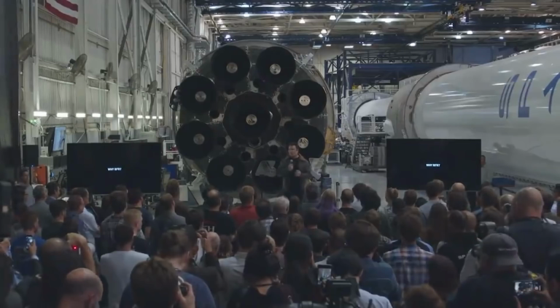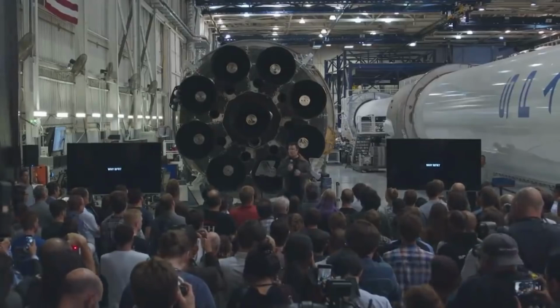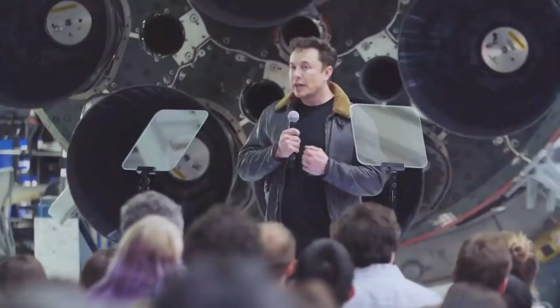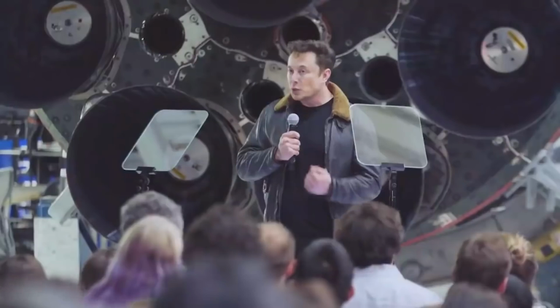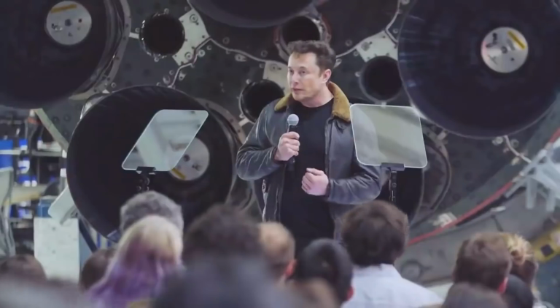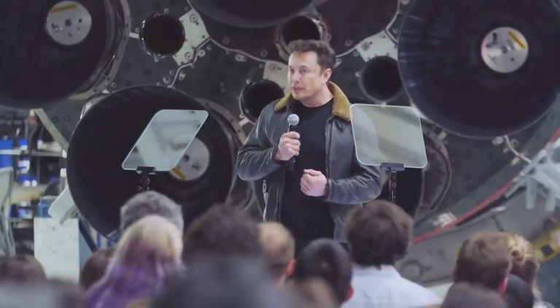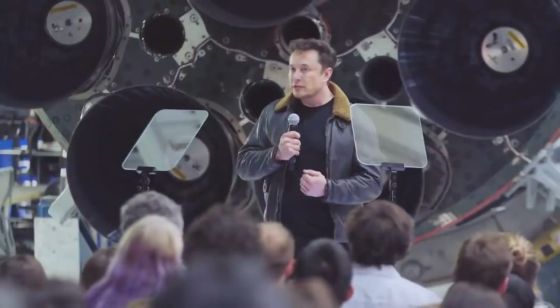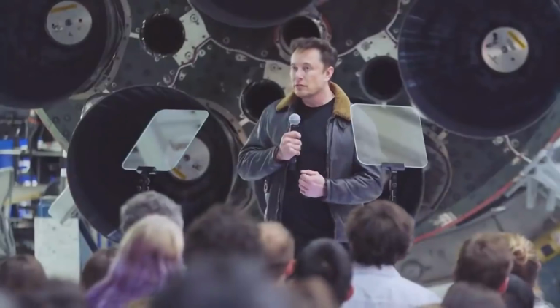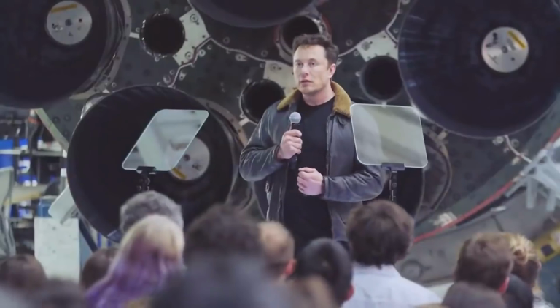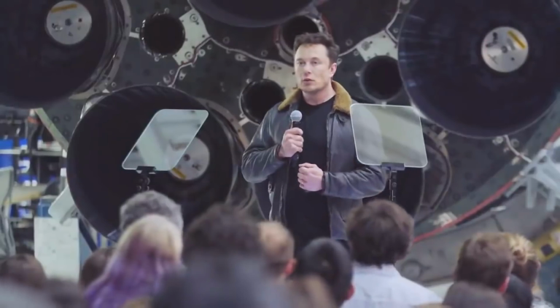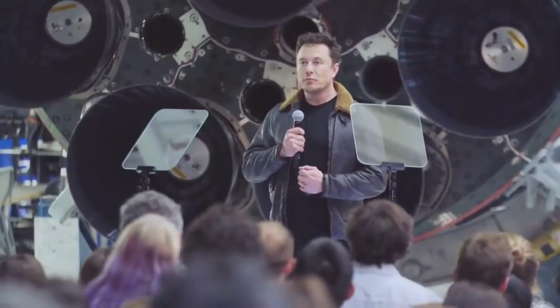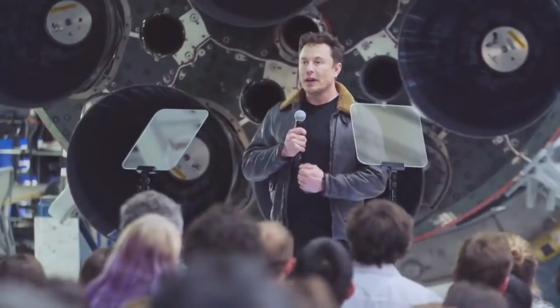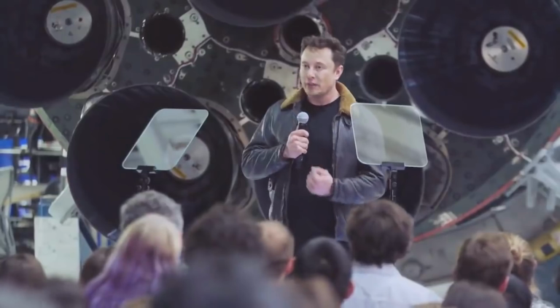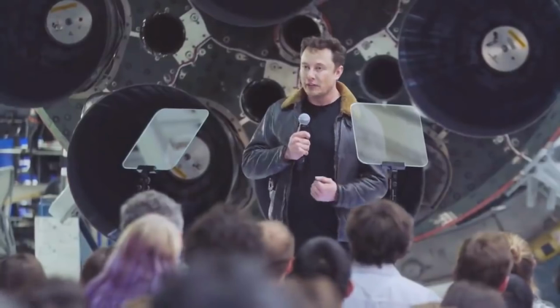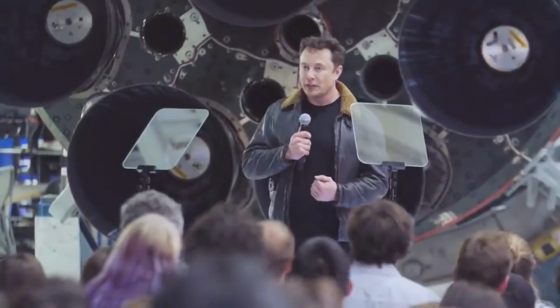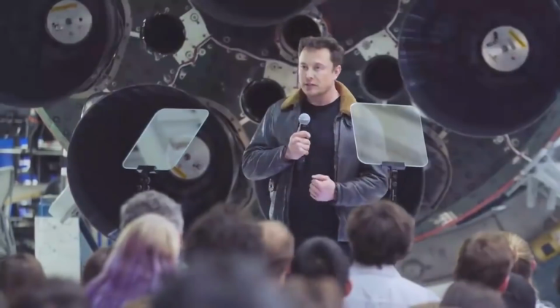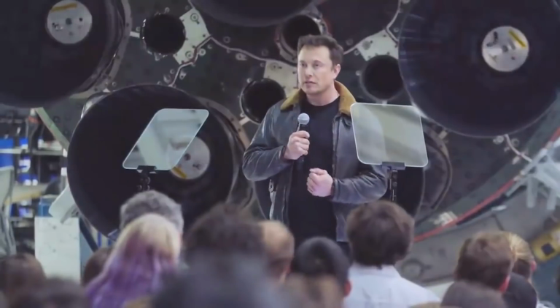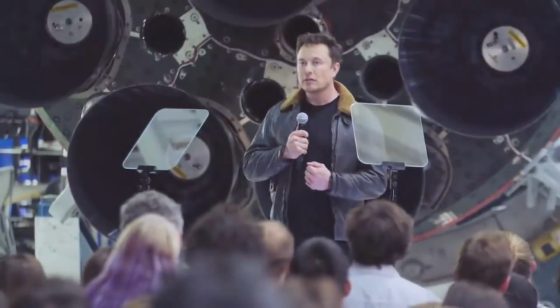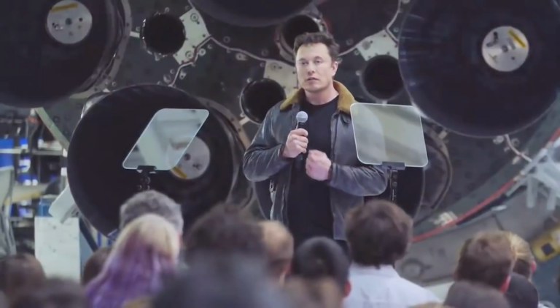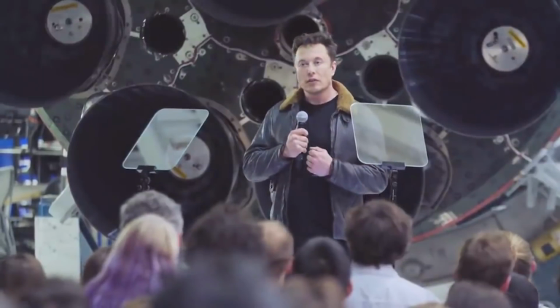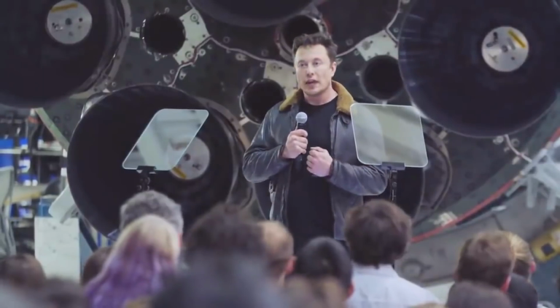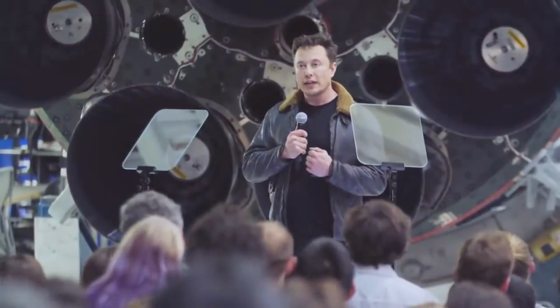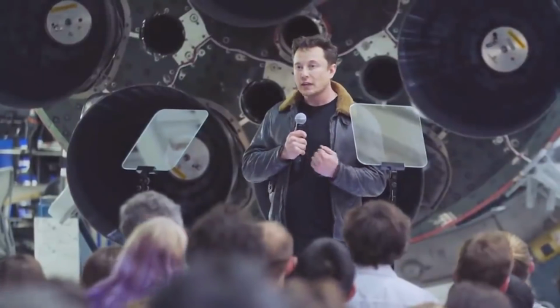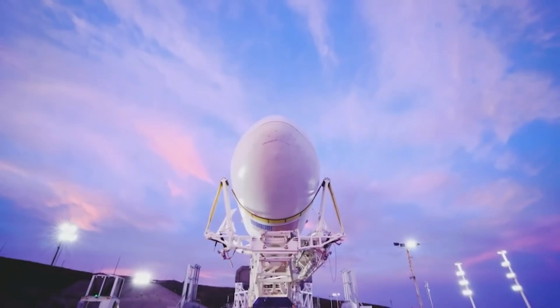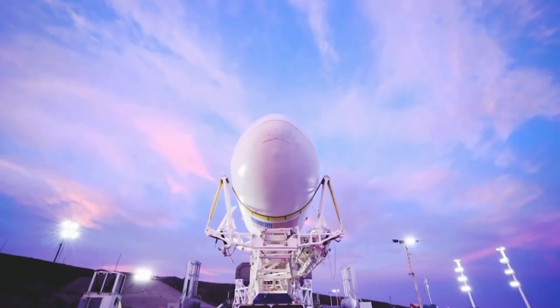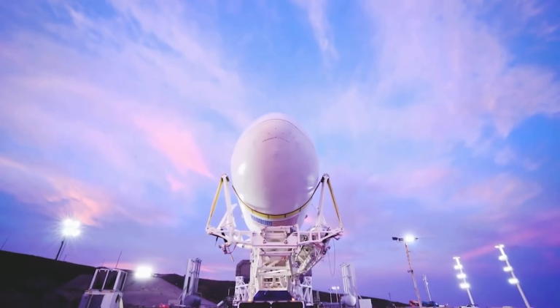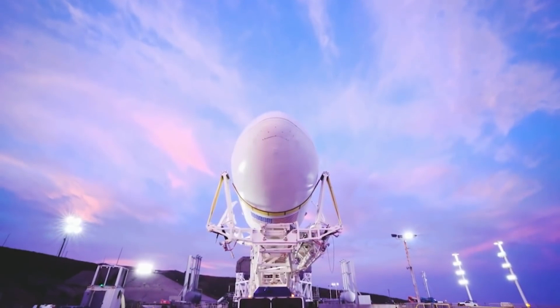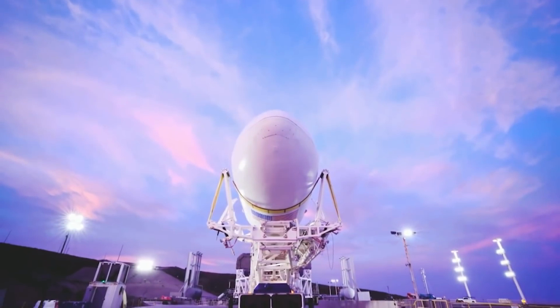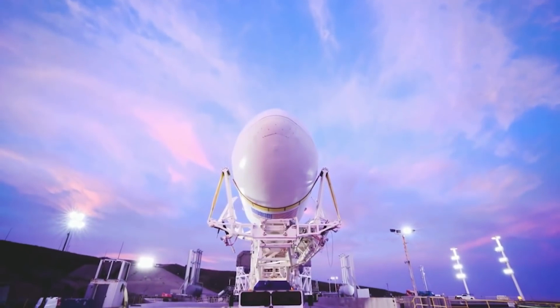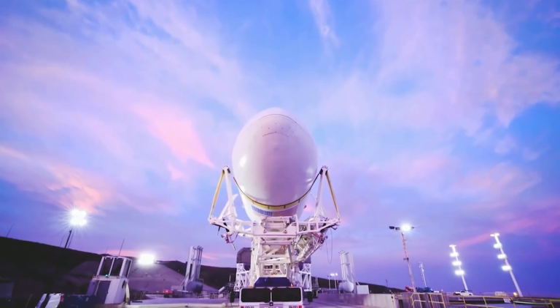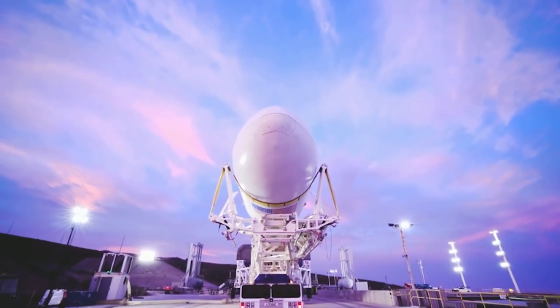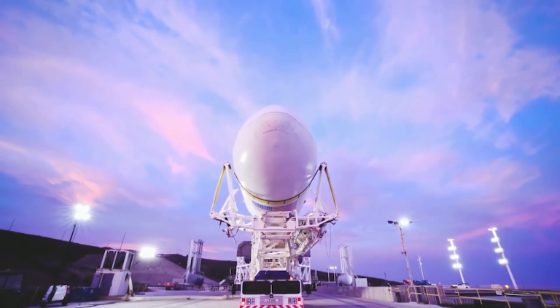What method should Elon Musk adapt to scale down the lengthy journey to Mars? Let us know your thoughts in the comments below.